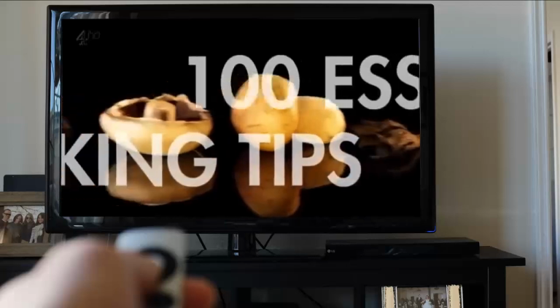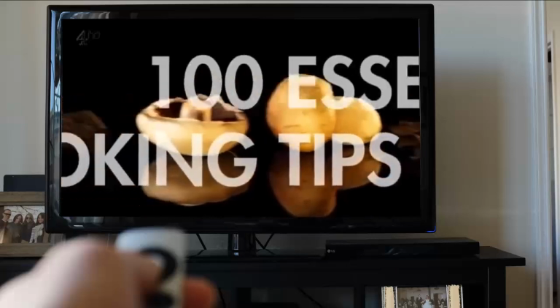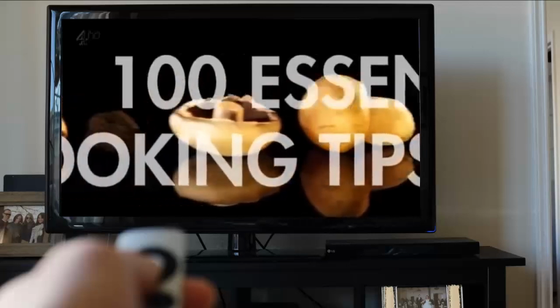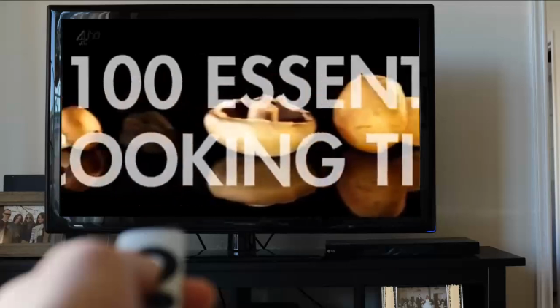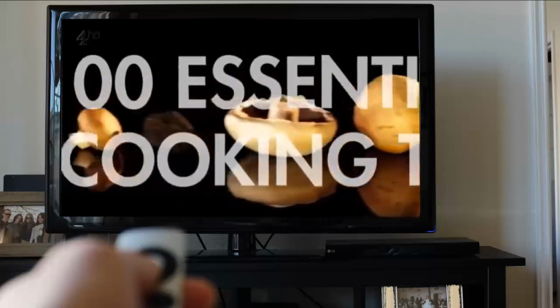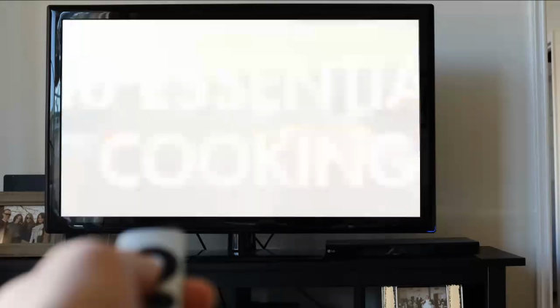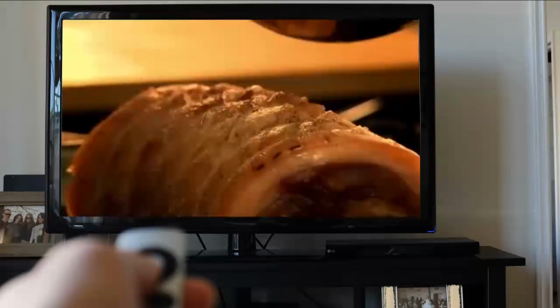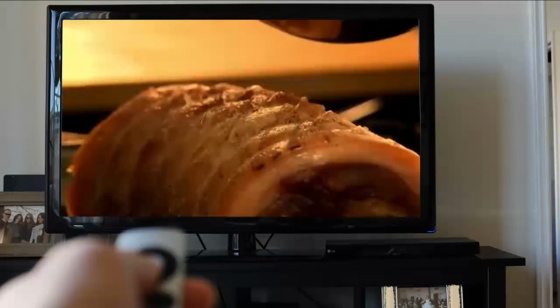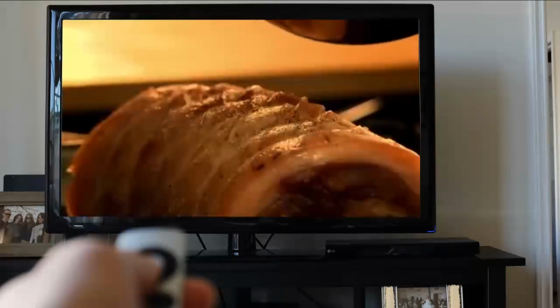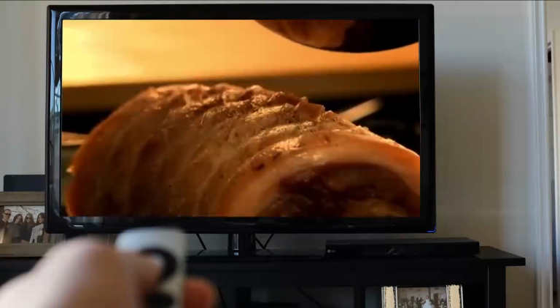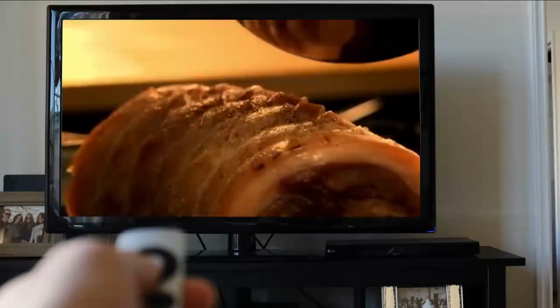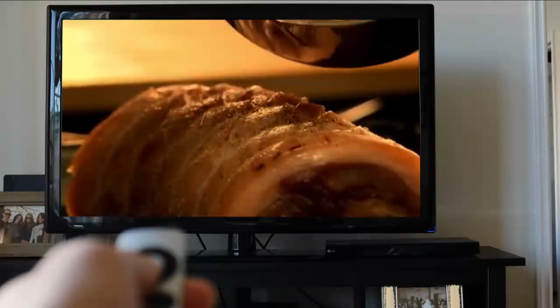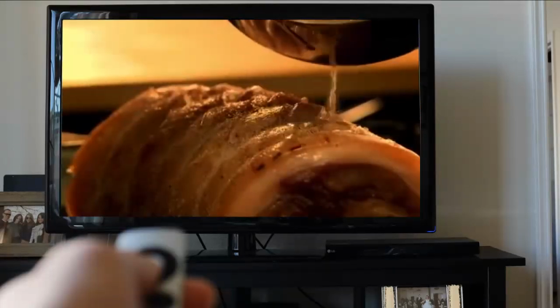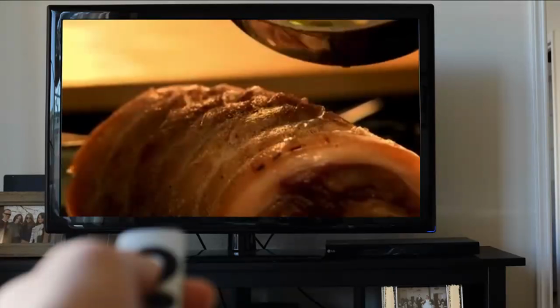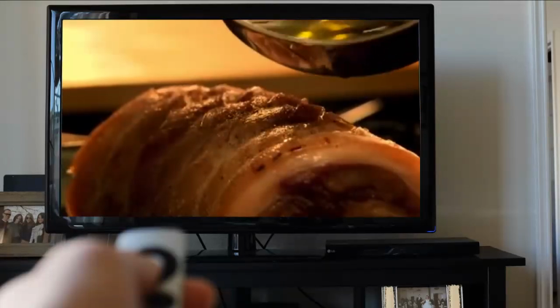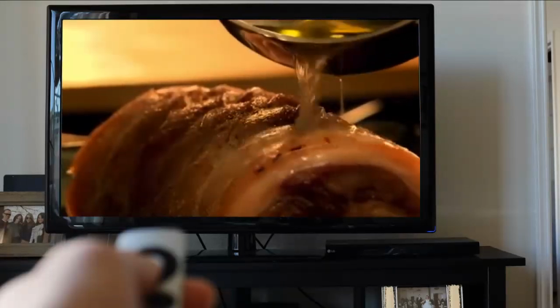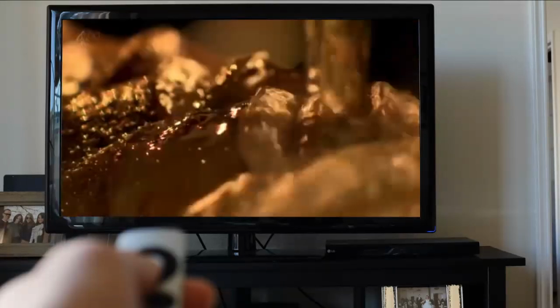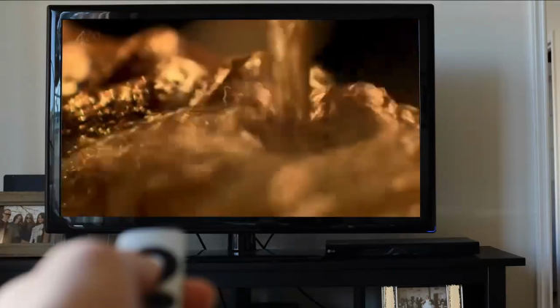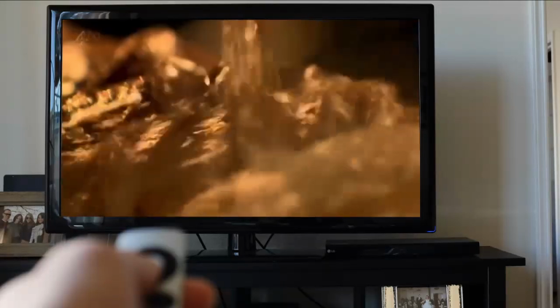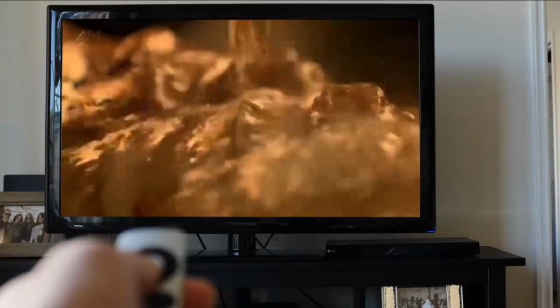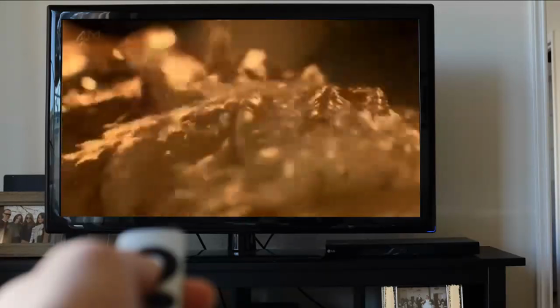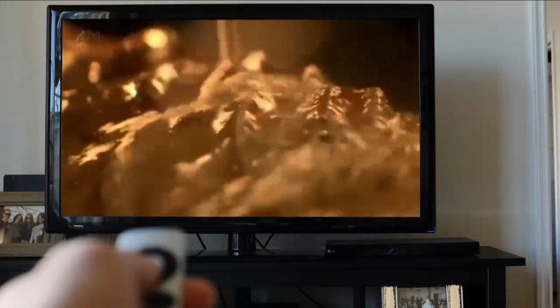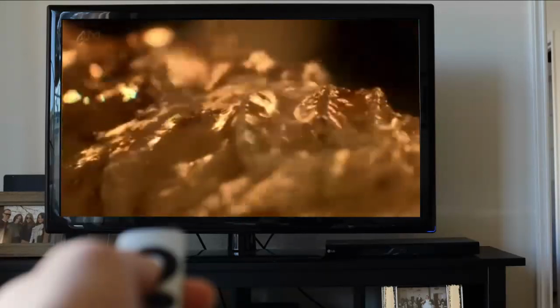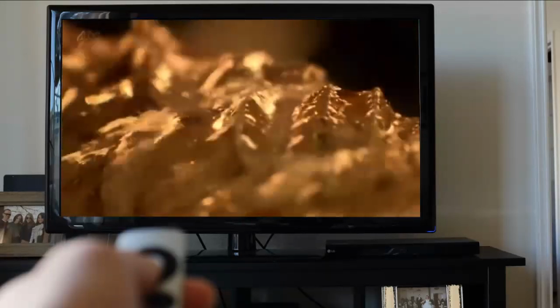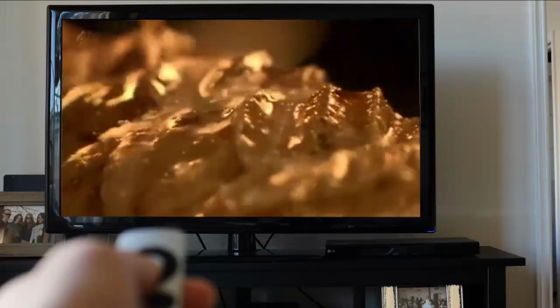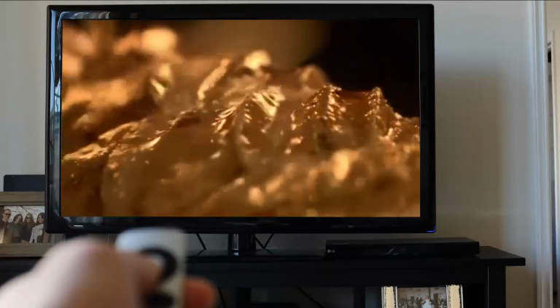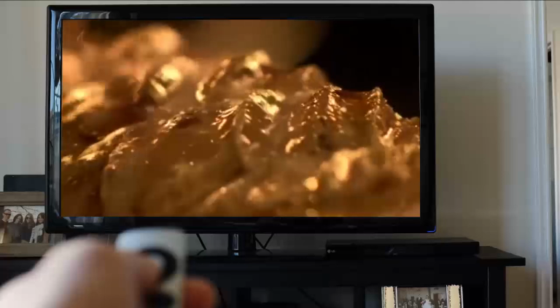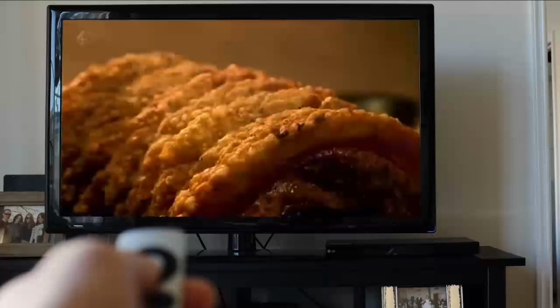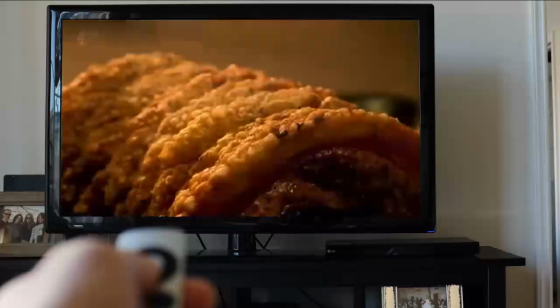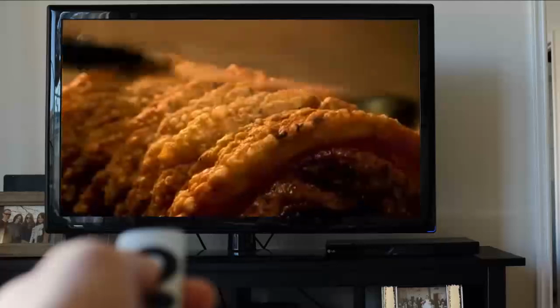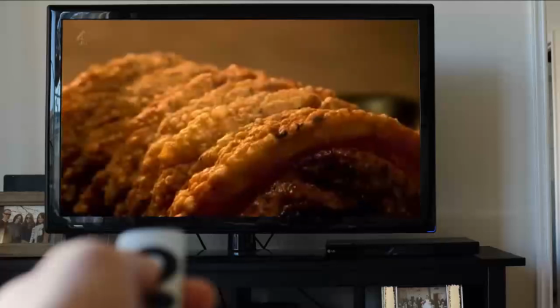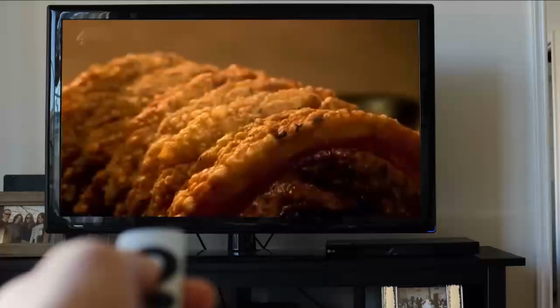For perfect pork crackling, pour over hot oil before roasting in the oven. It'll come out beautifully crisp and crunchy.